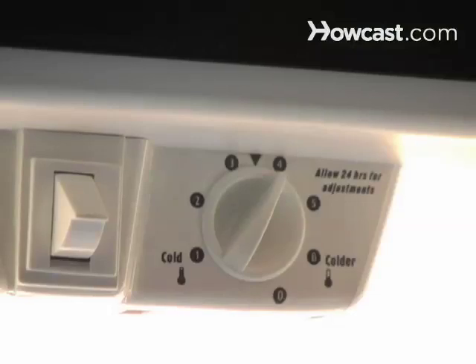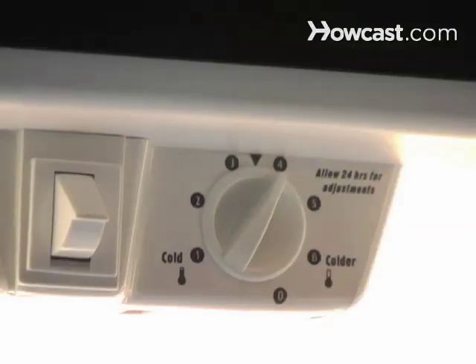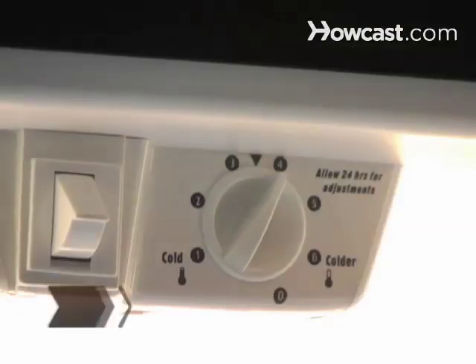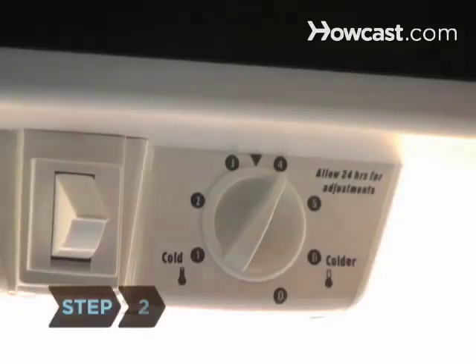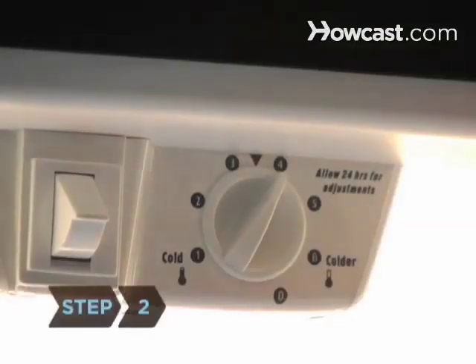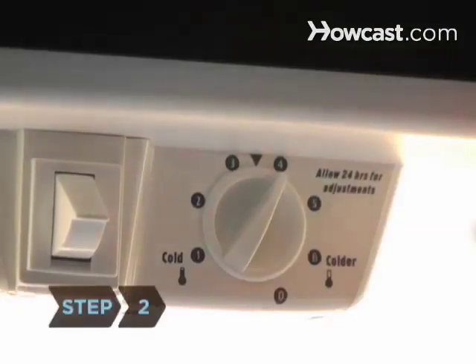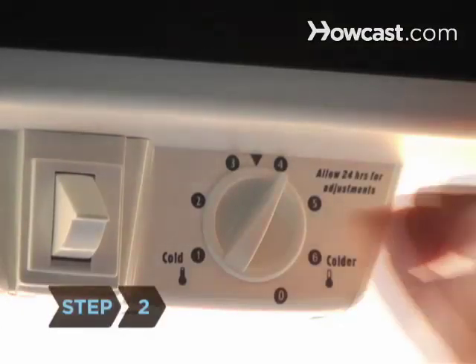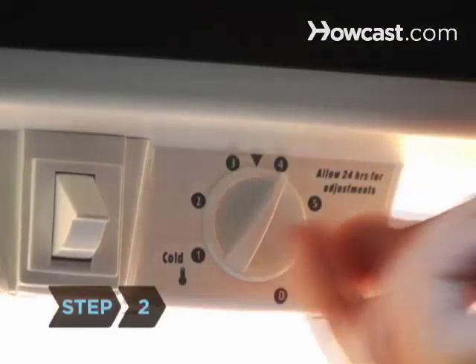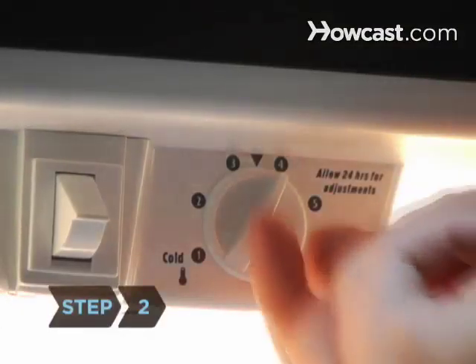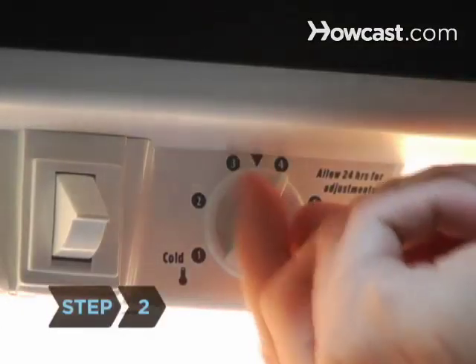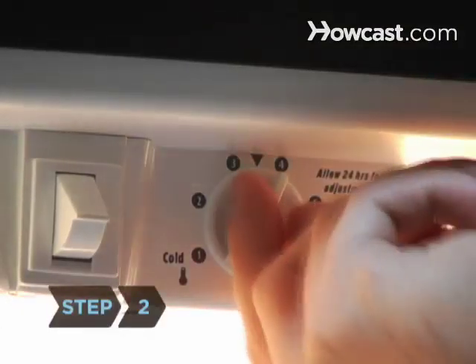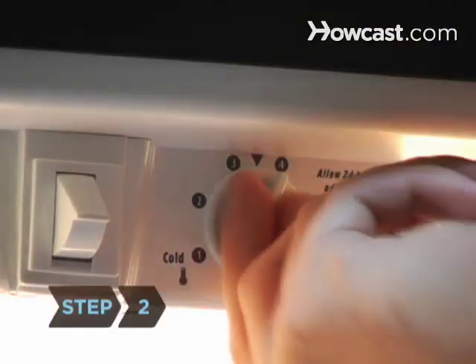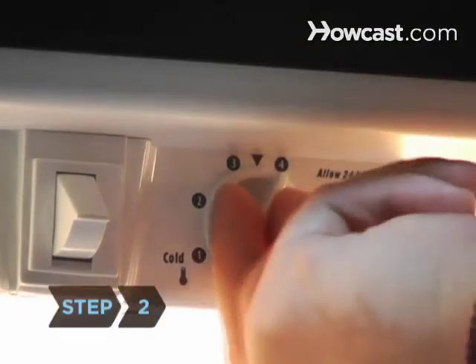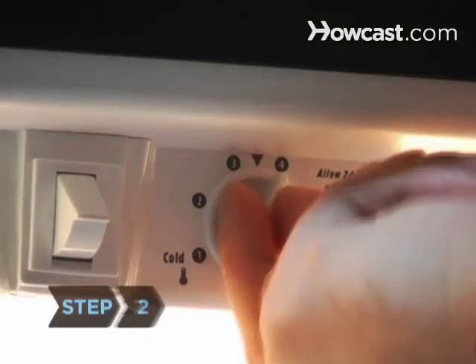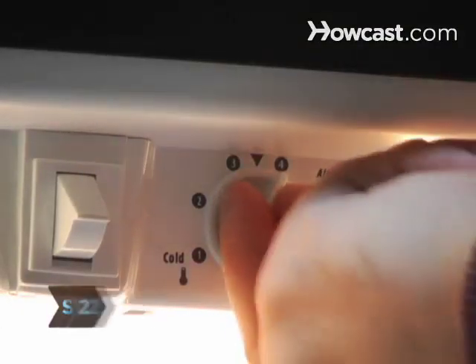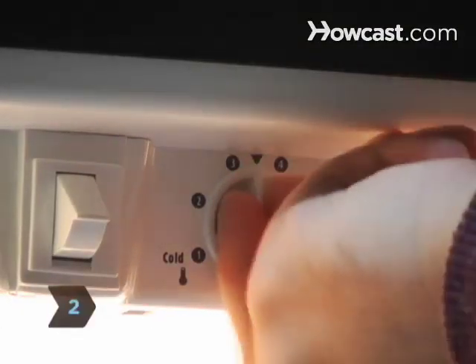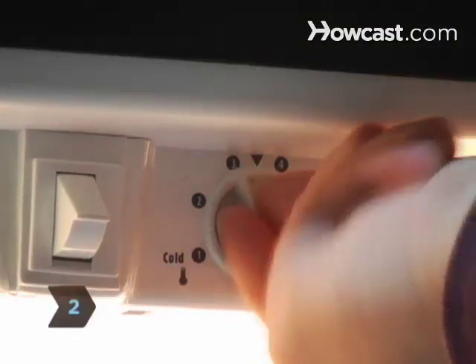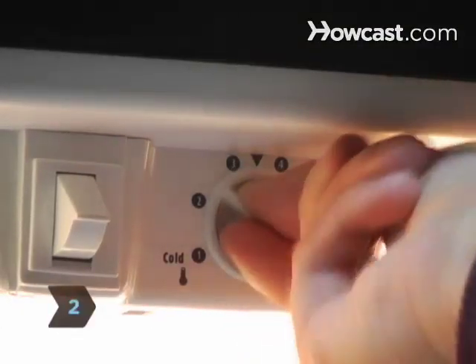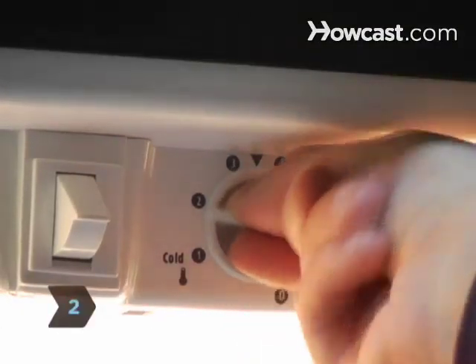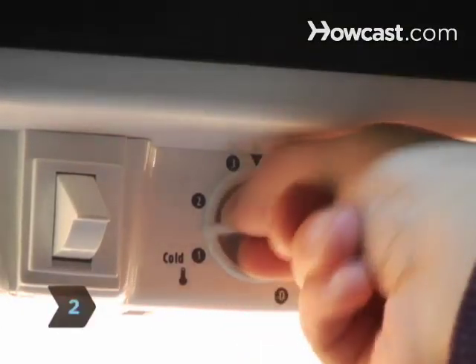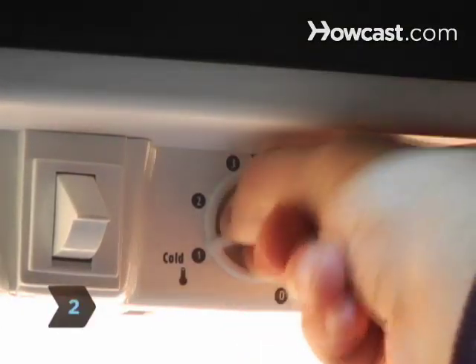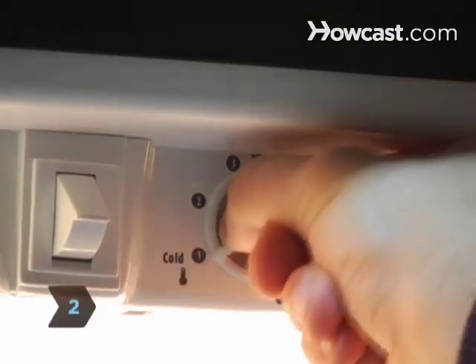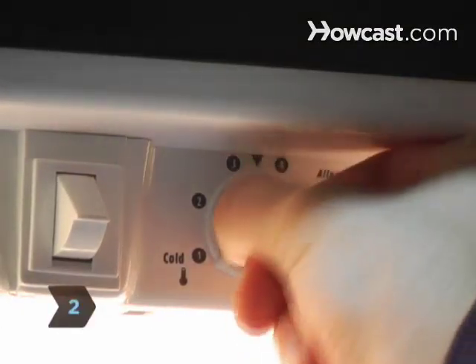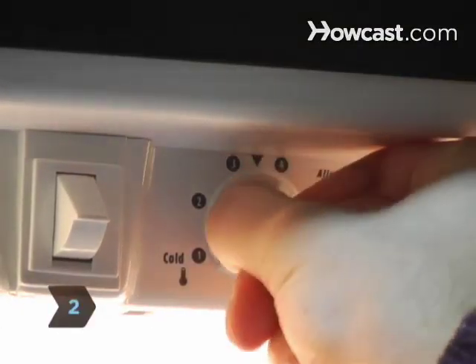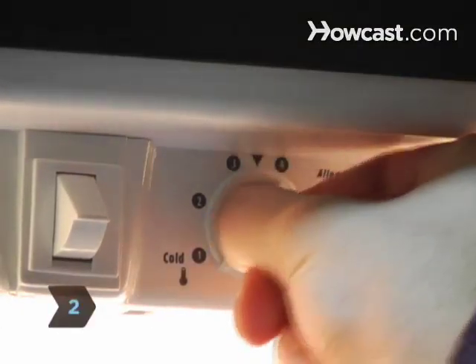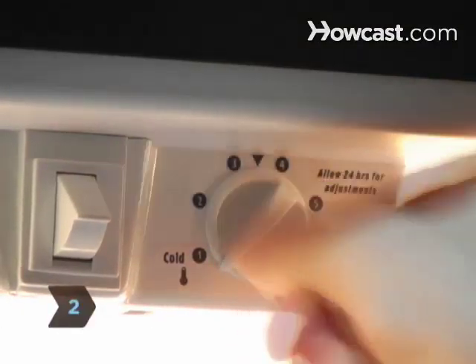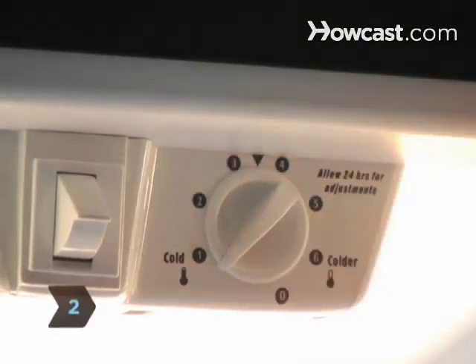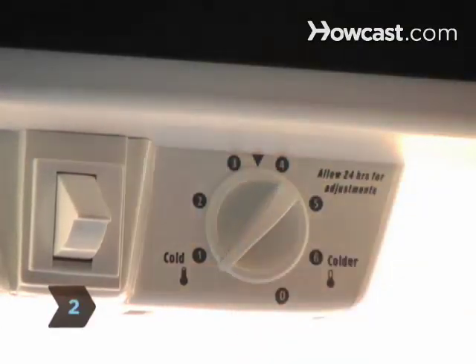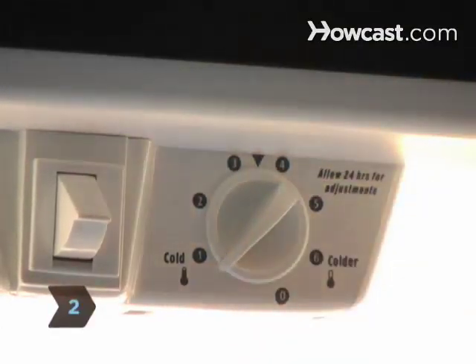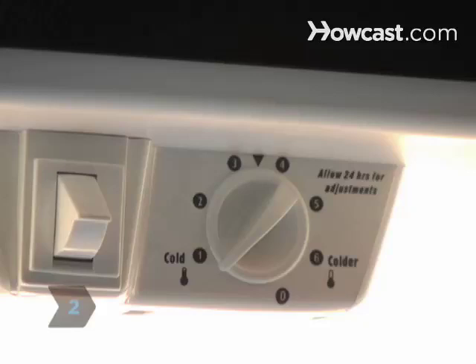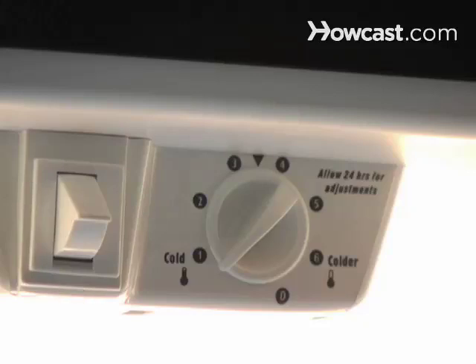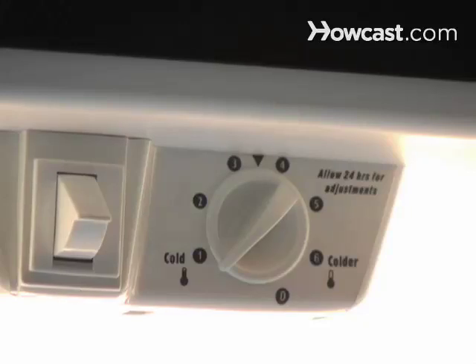Step 2. Unplug your refrigerator or turn the temperature control knob to the off setting.